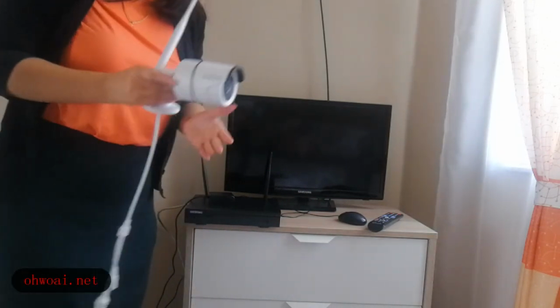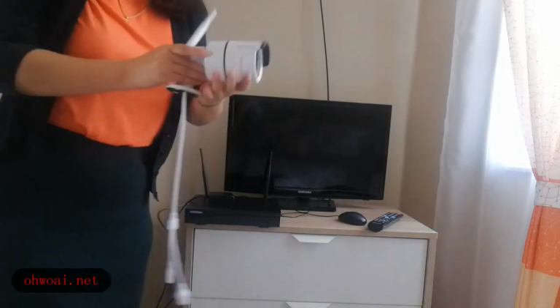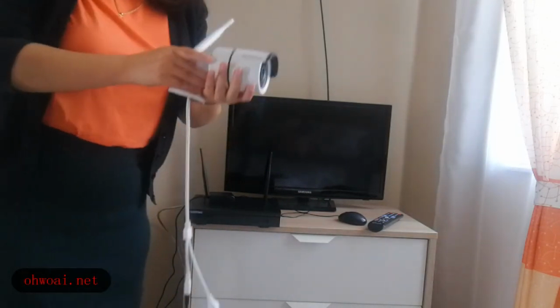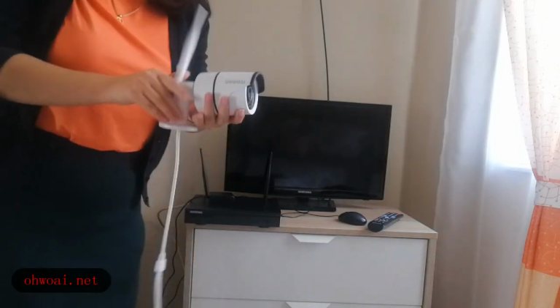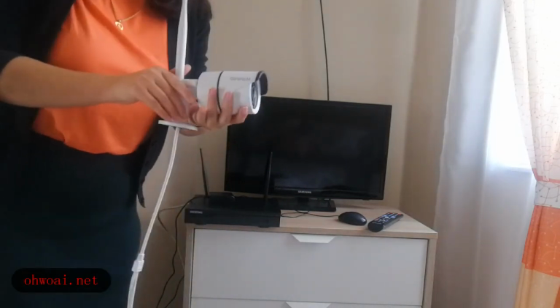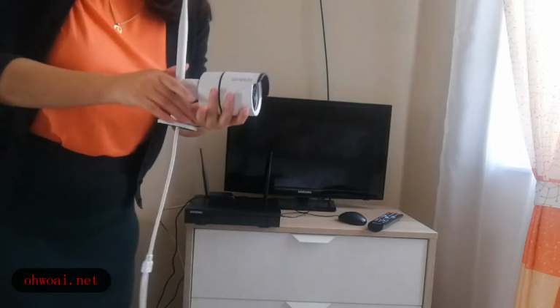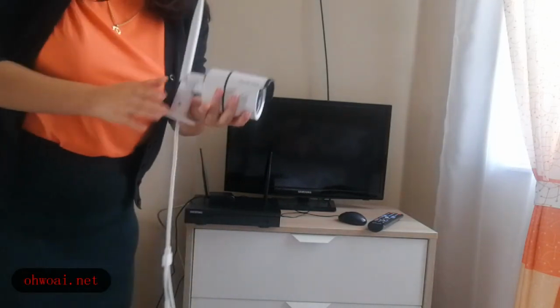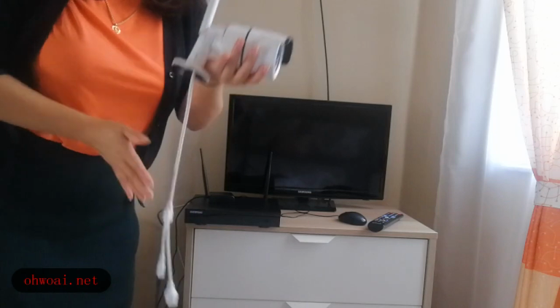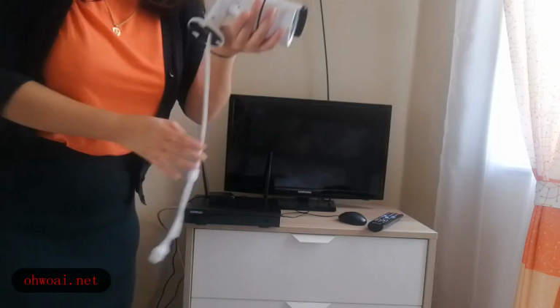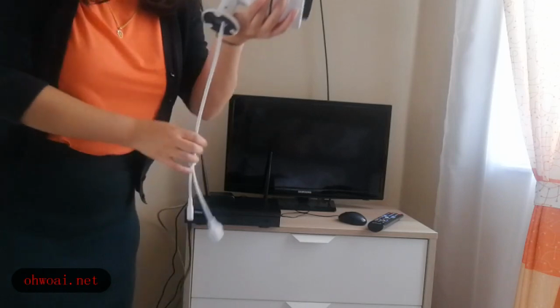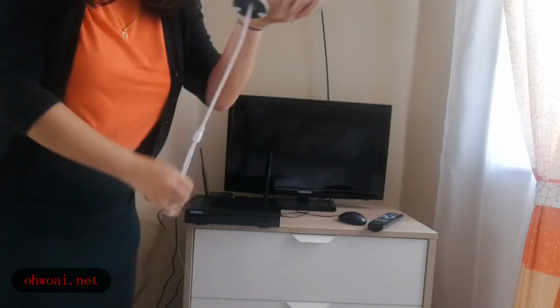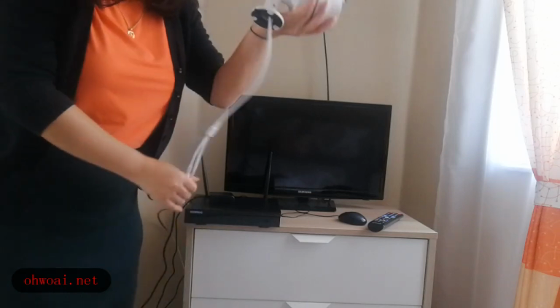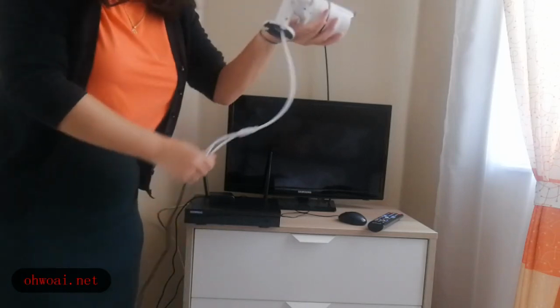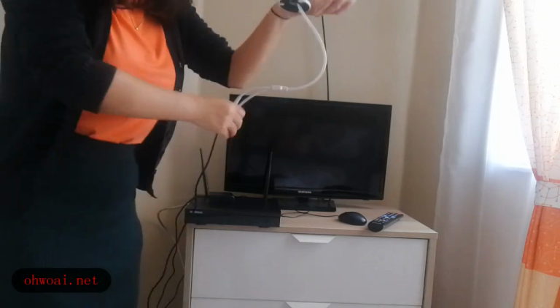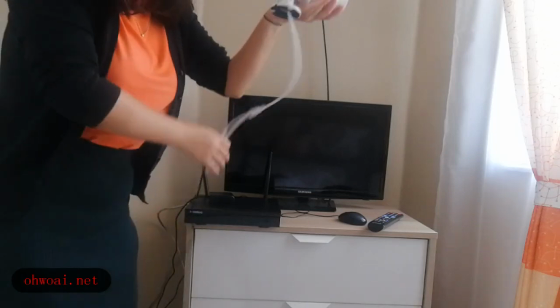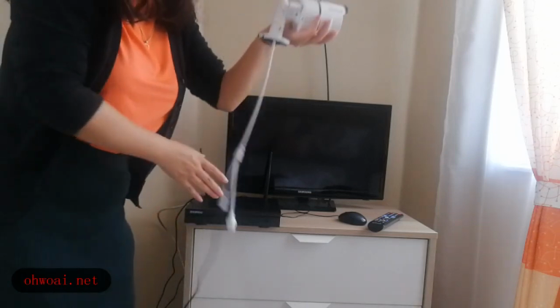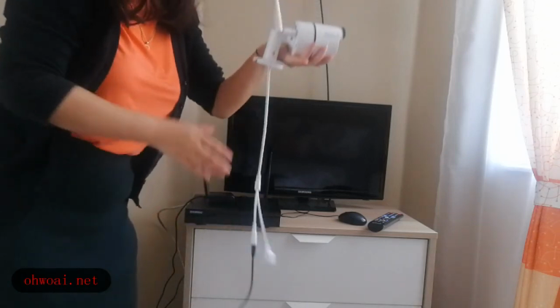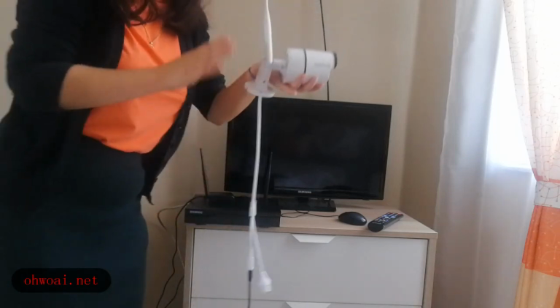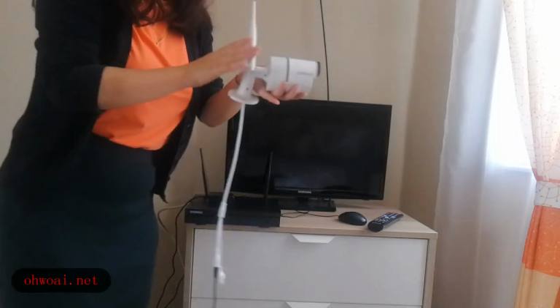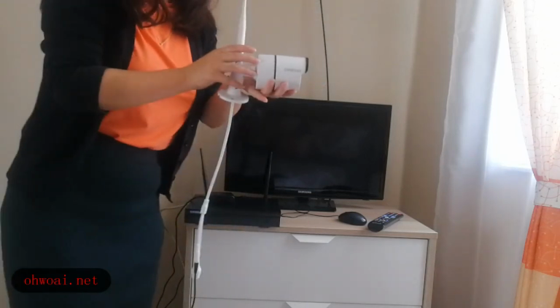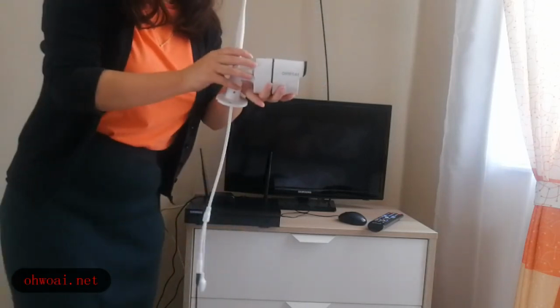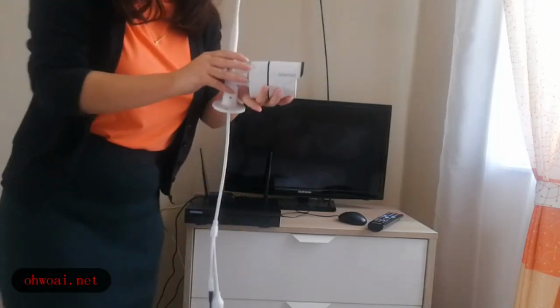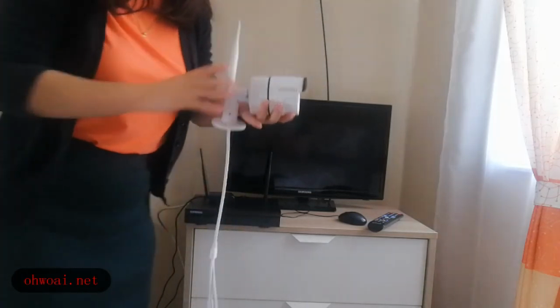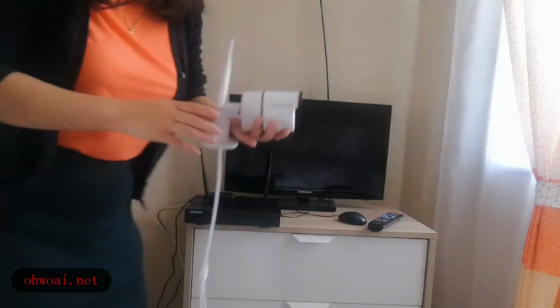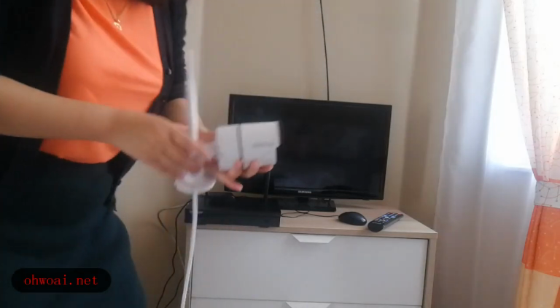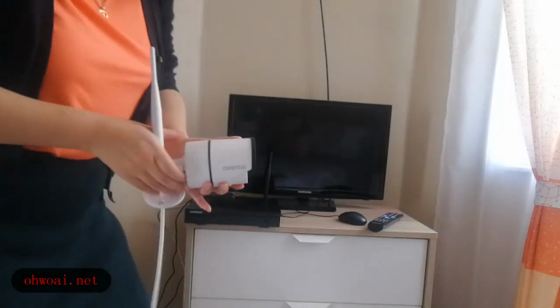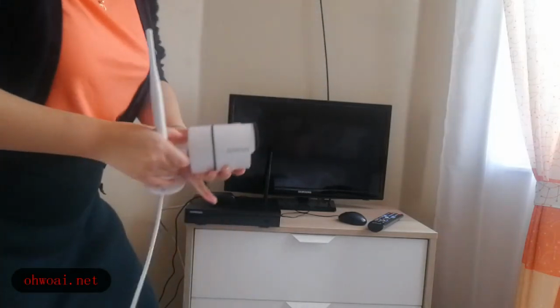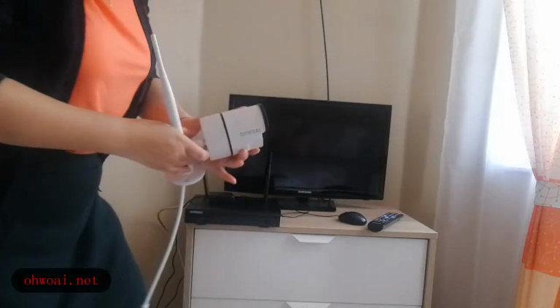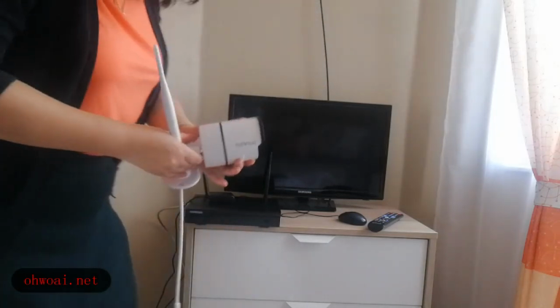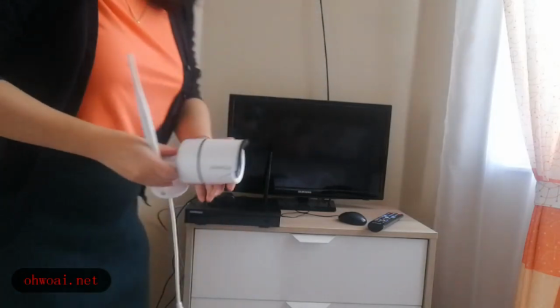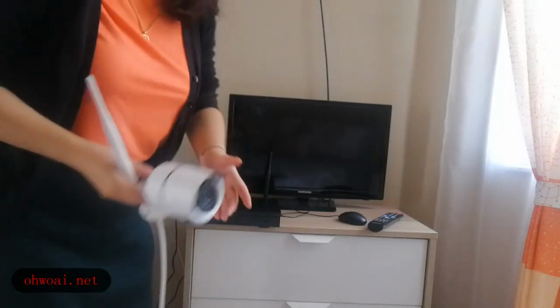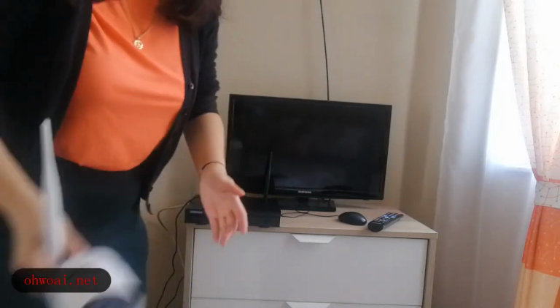One camera is already set up. Now for the second step, we should connect our NVR.